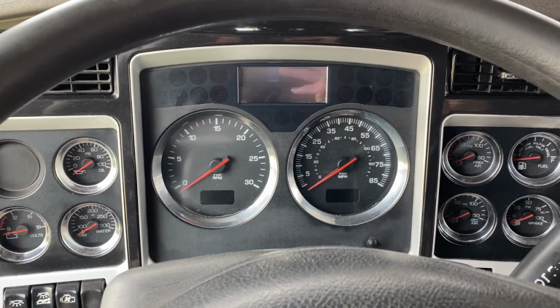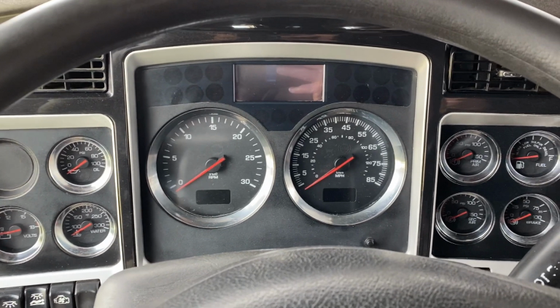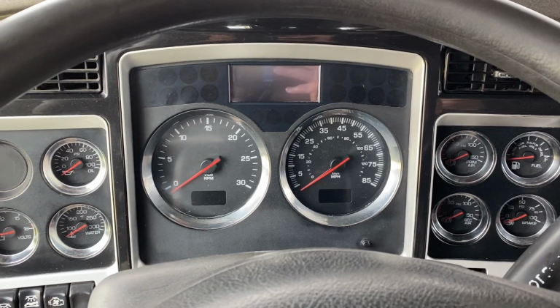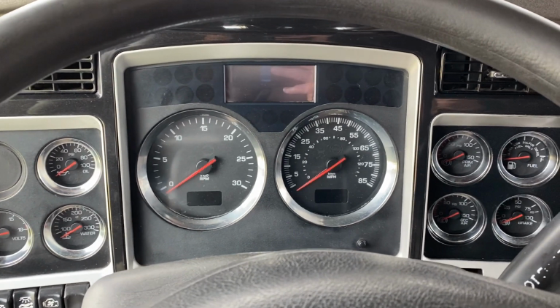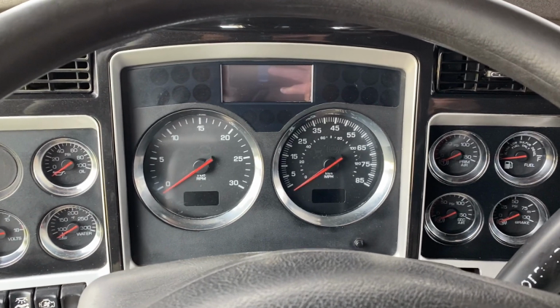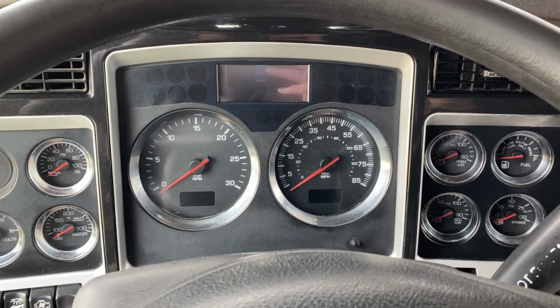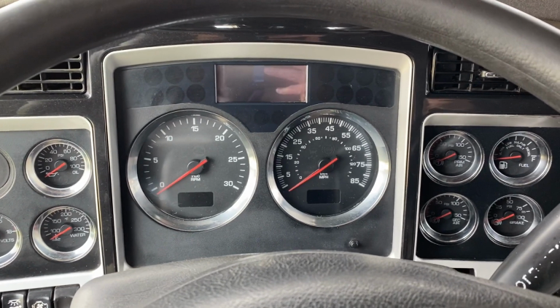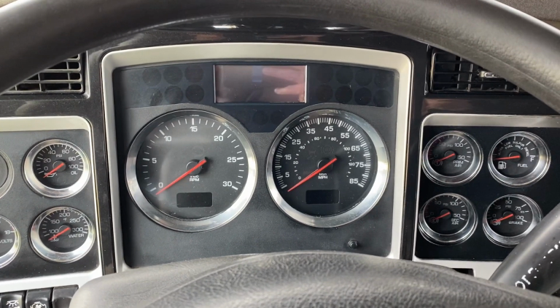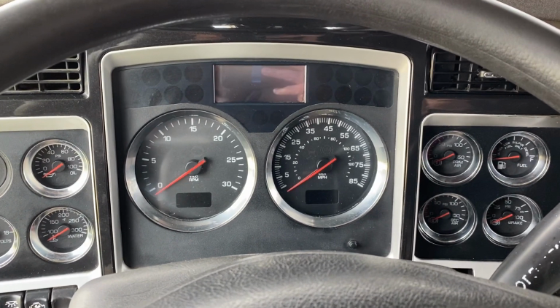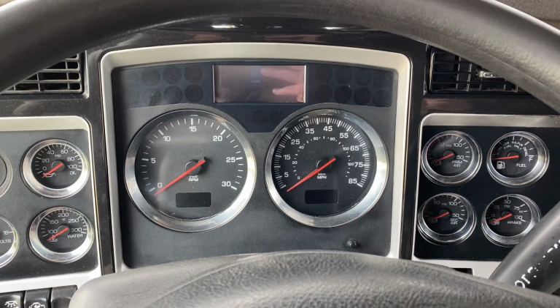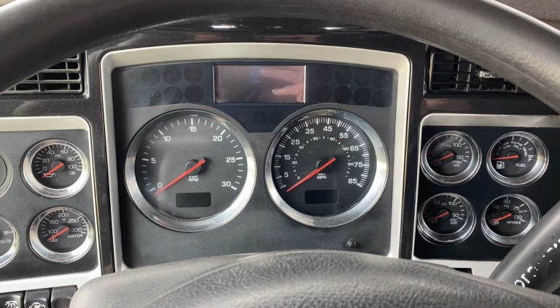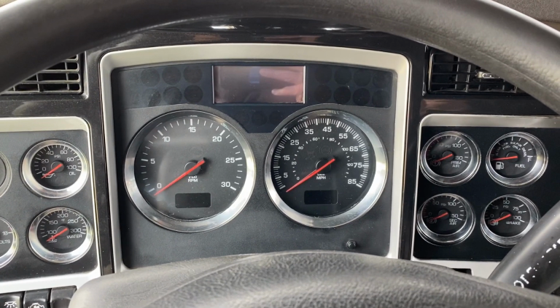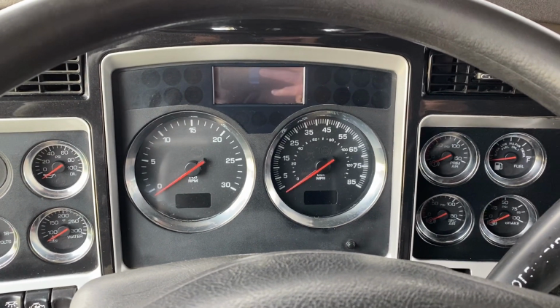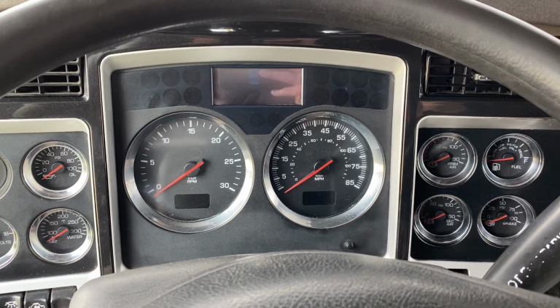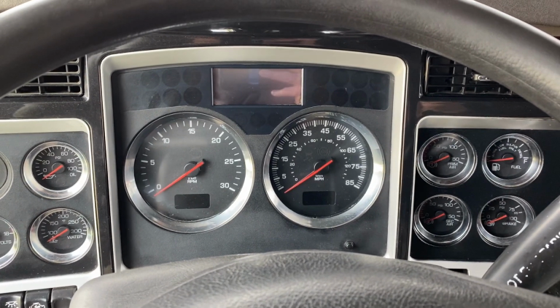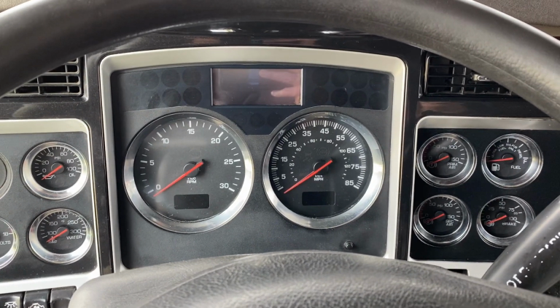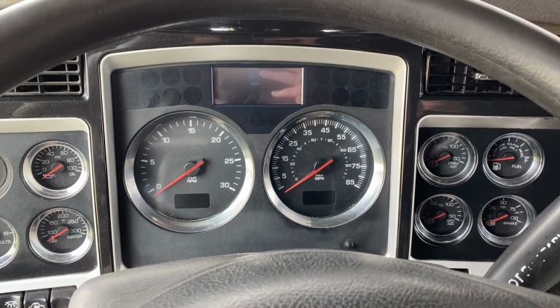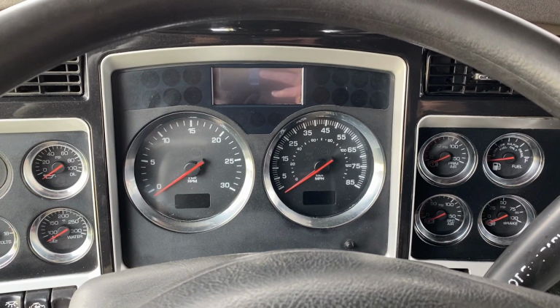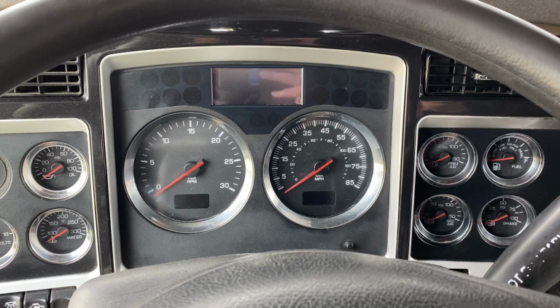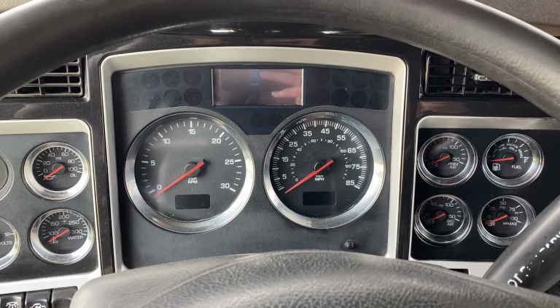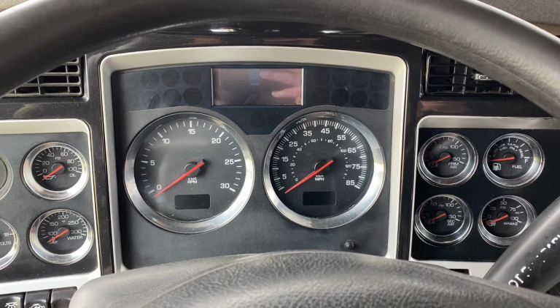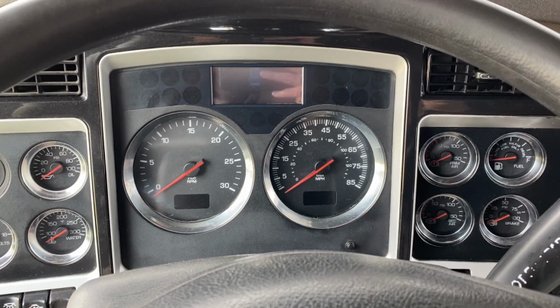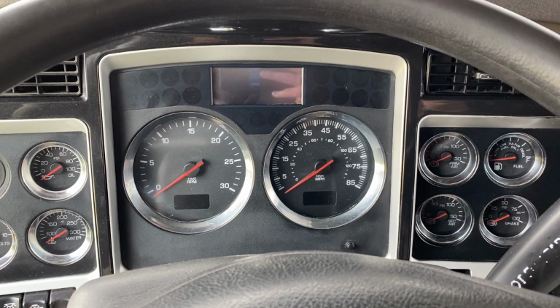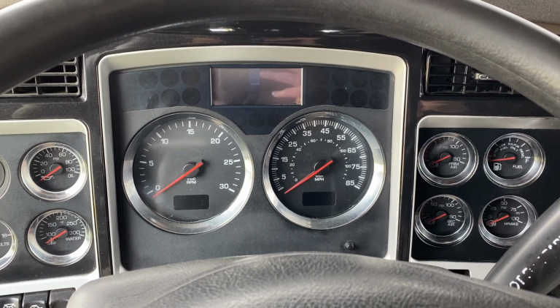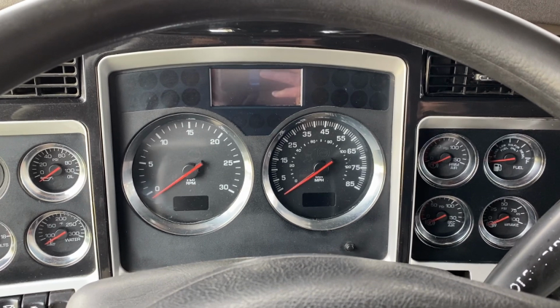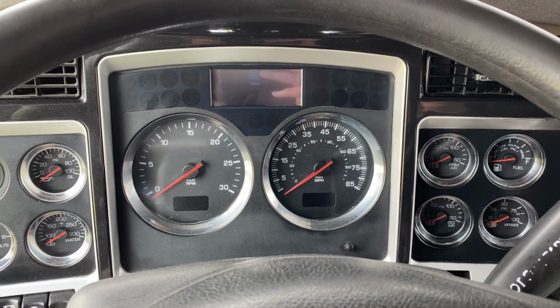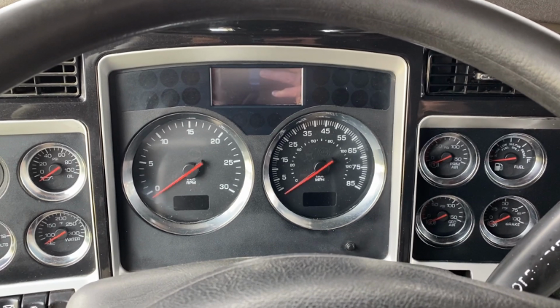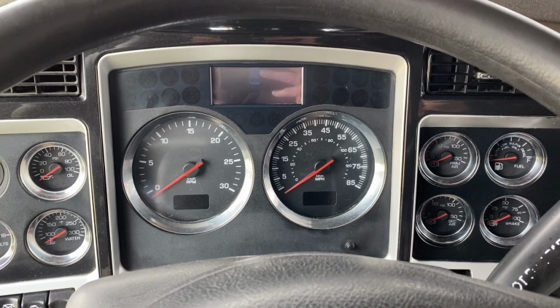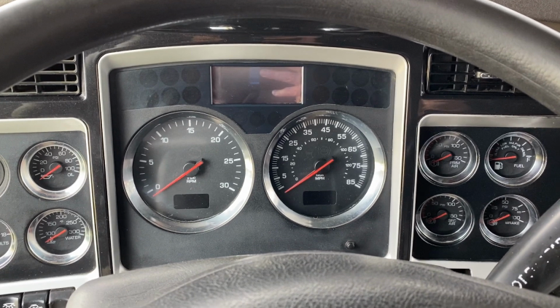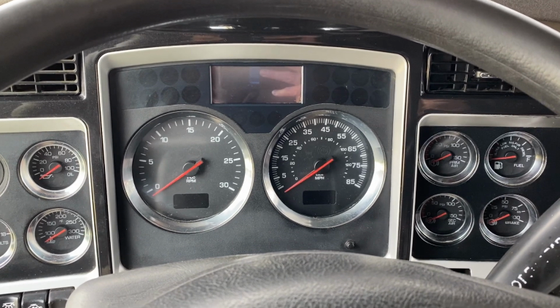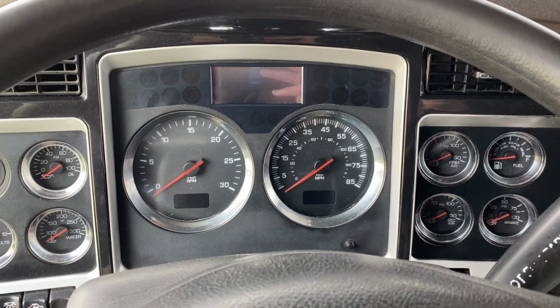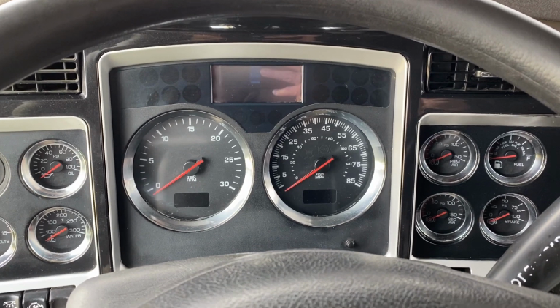It's got an ISX Cummins, 10 speed, 370 gears, full lockers, and 332,000 on the miles.